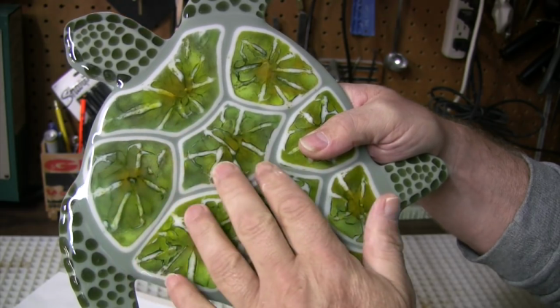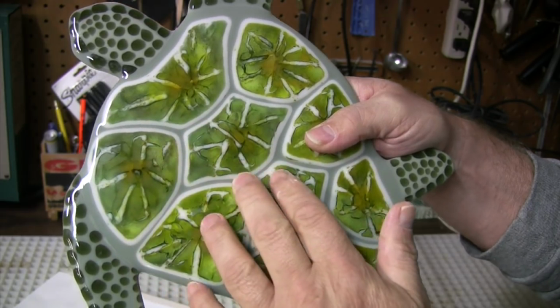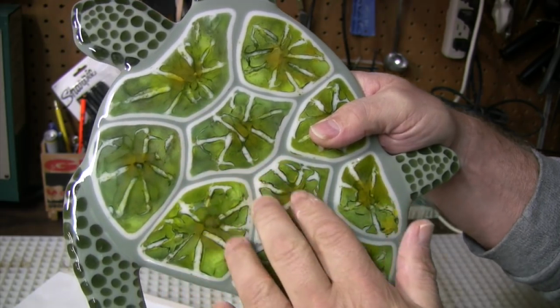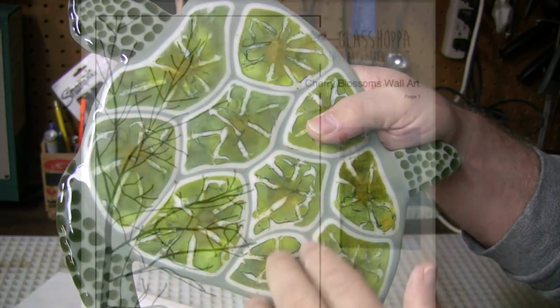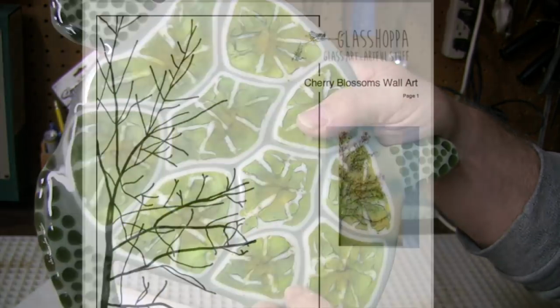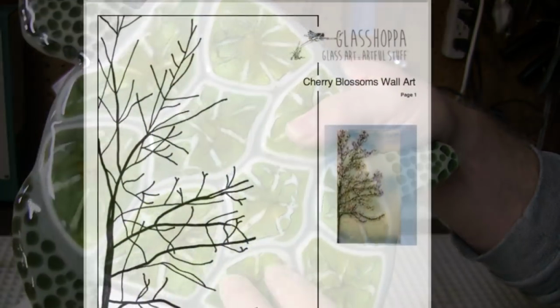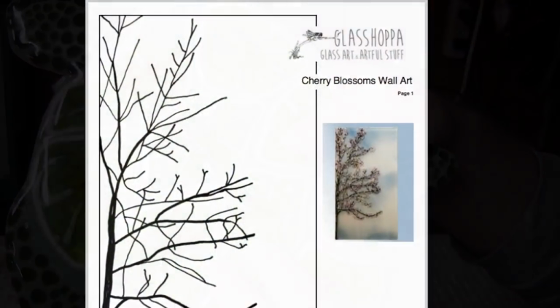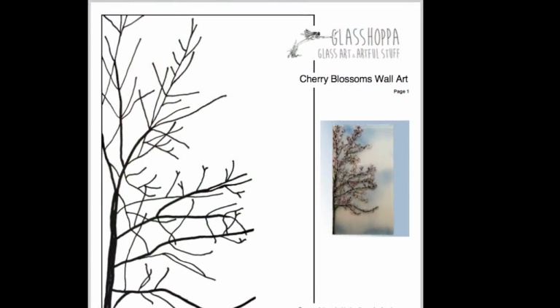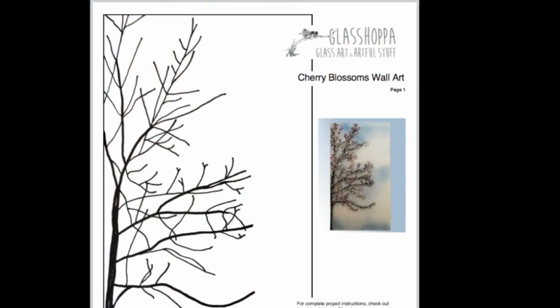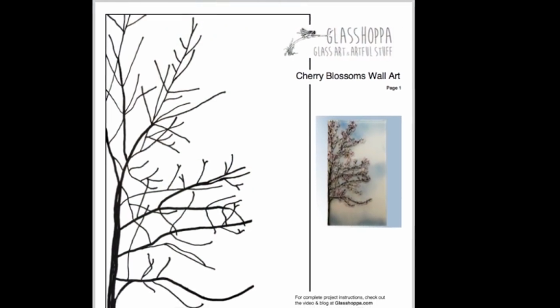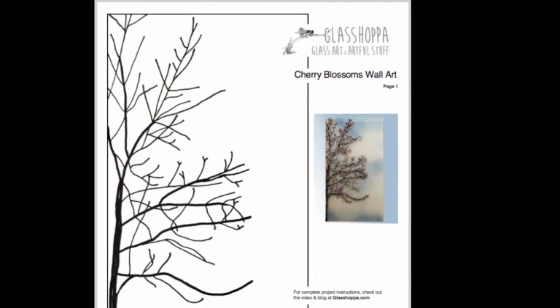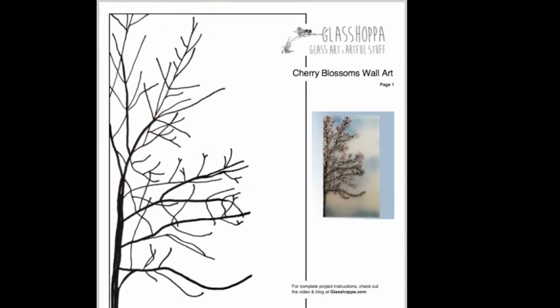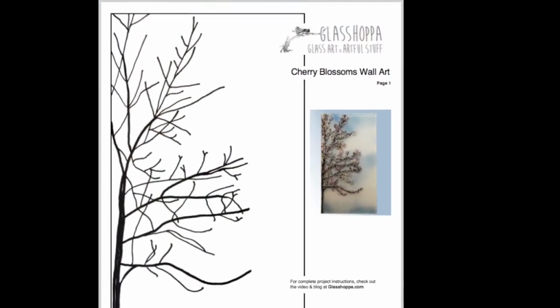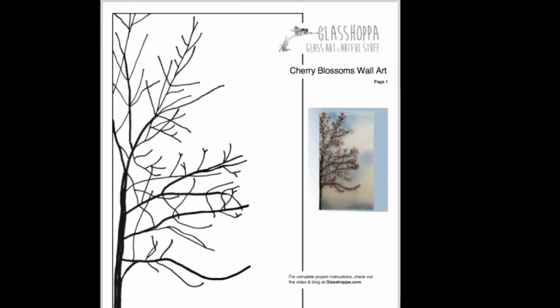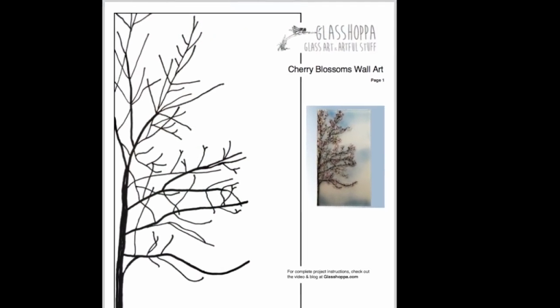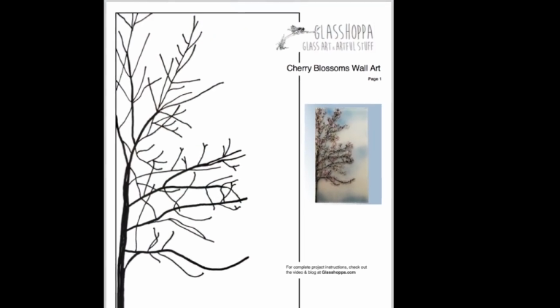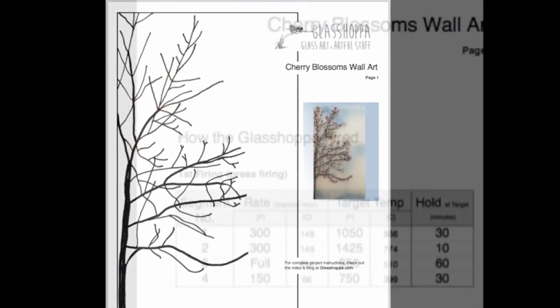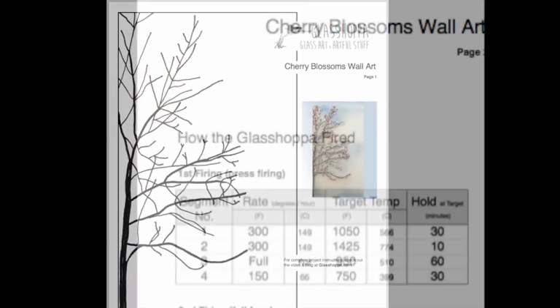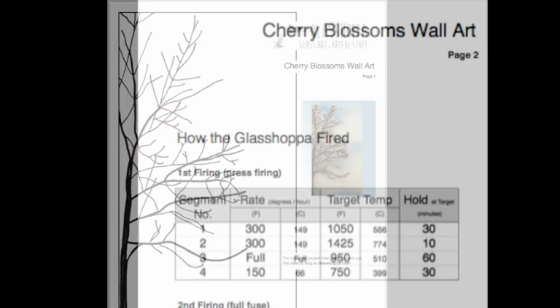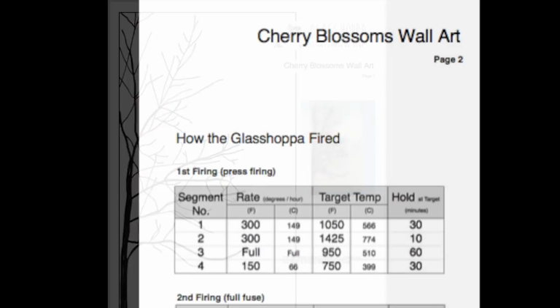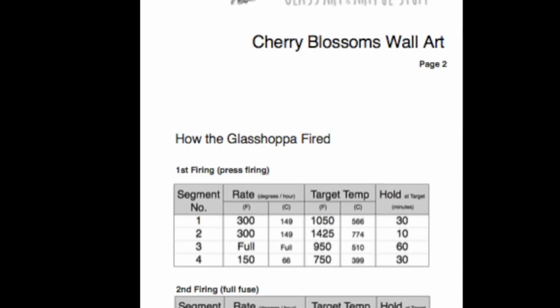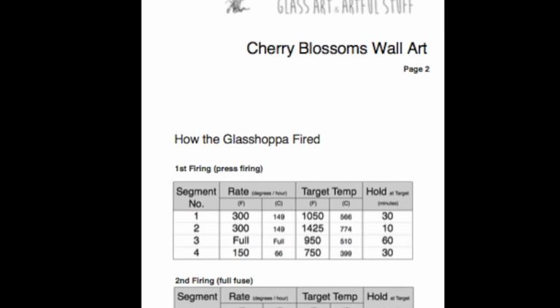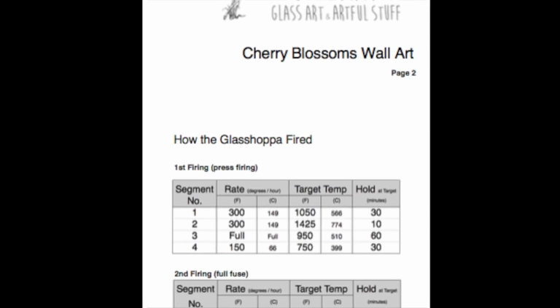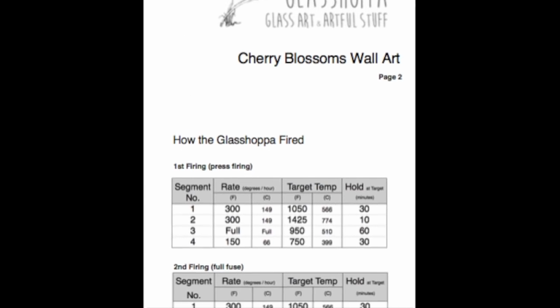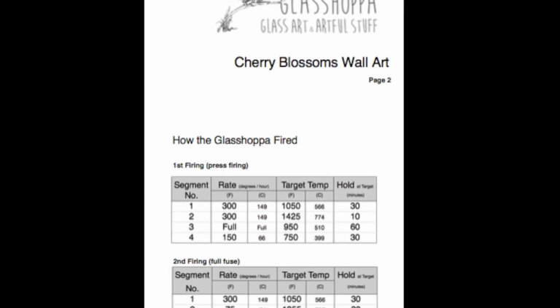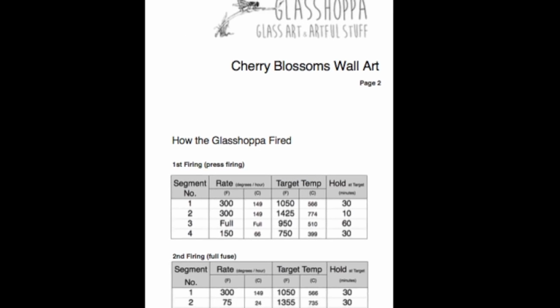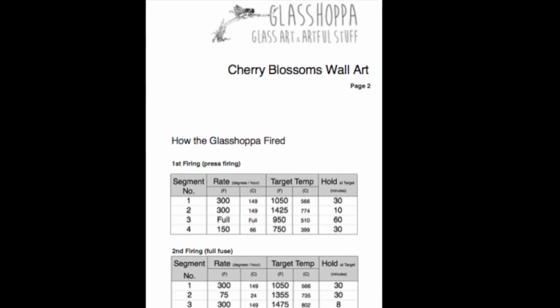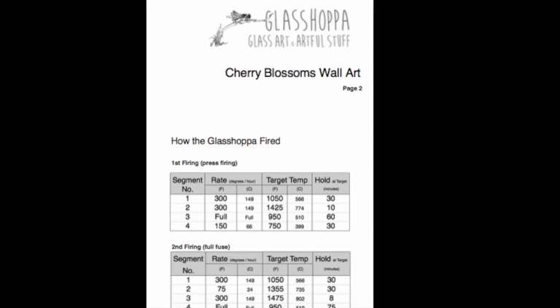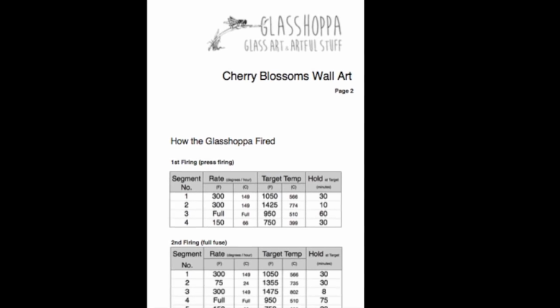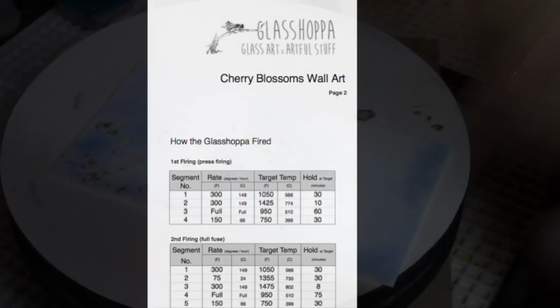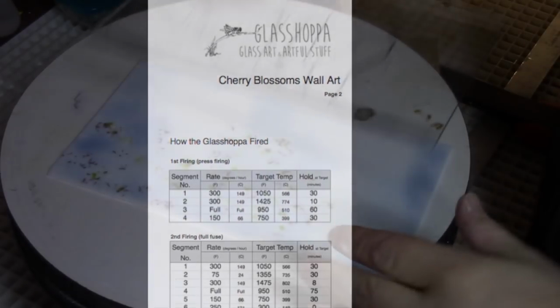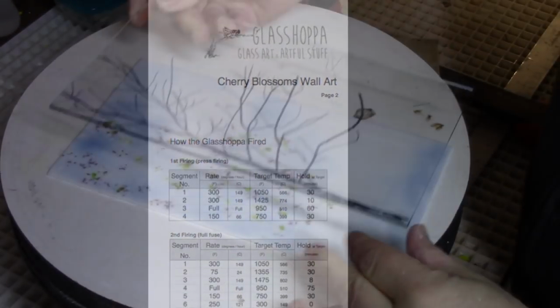Every project I publish comes with free downloadable patterns, firing instructions, and any other resources that will help you succeed.